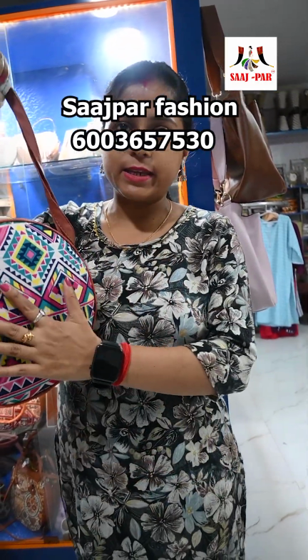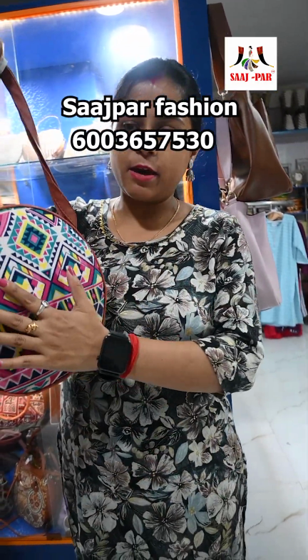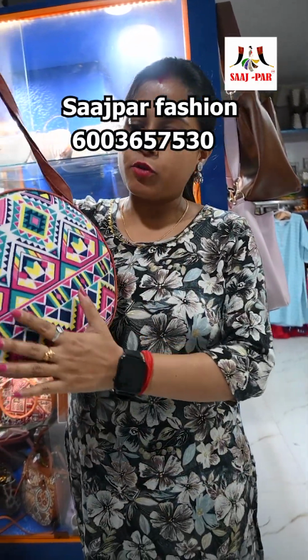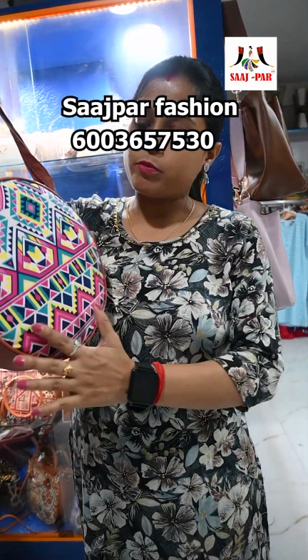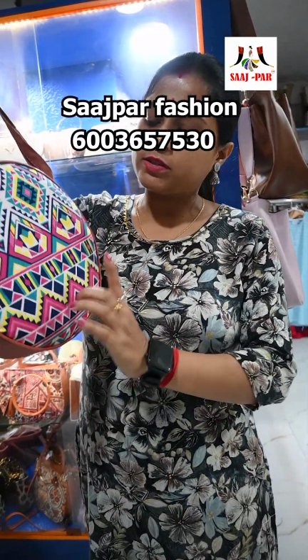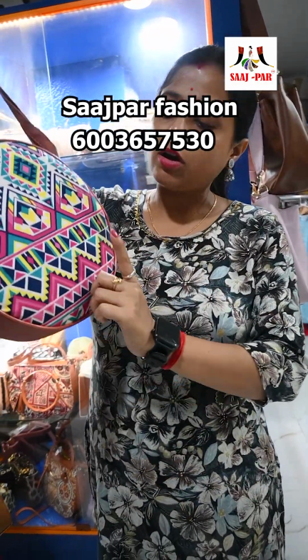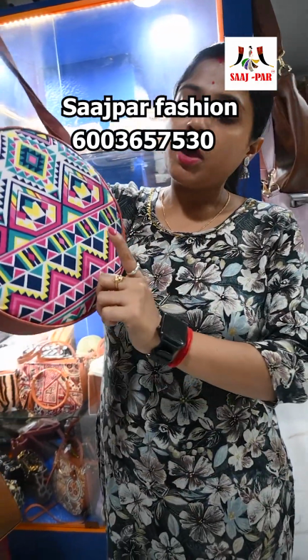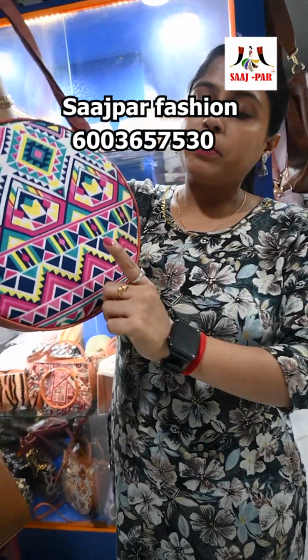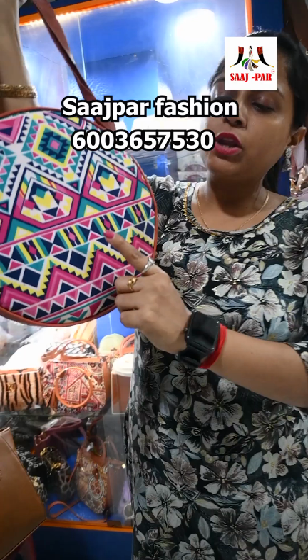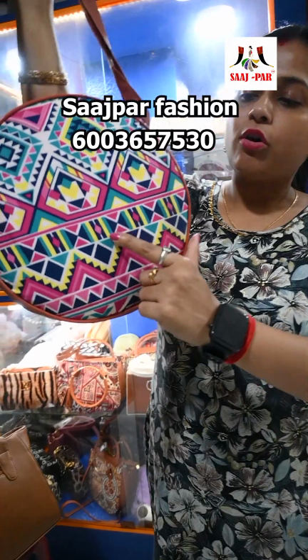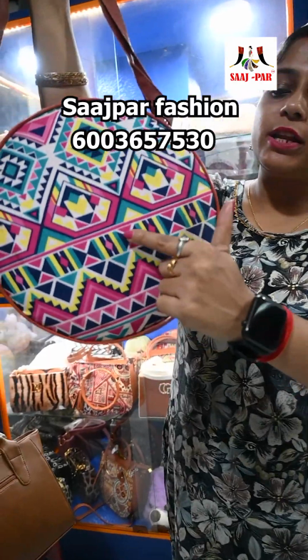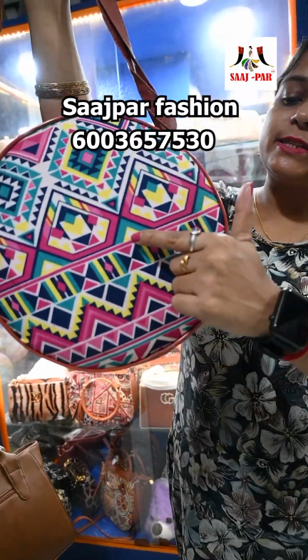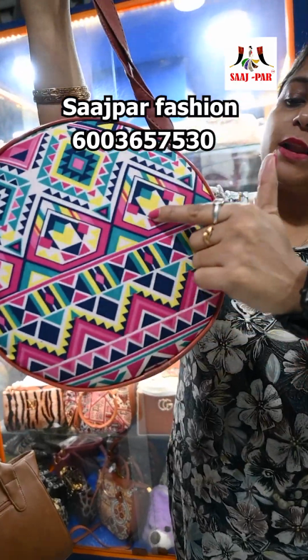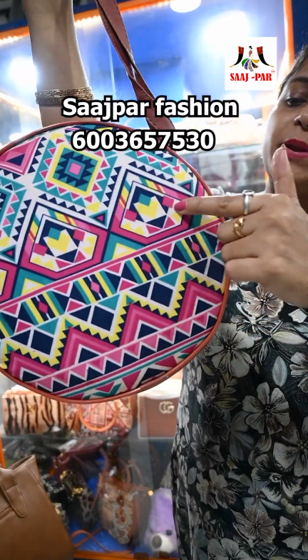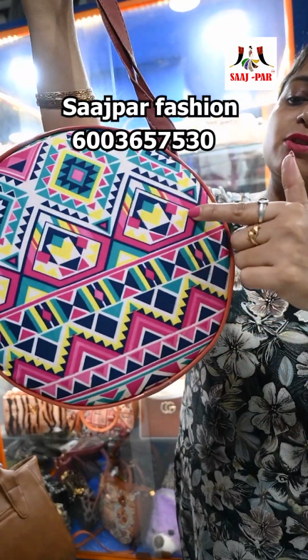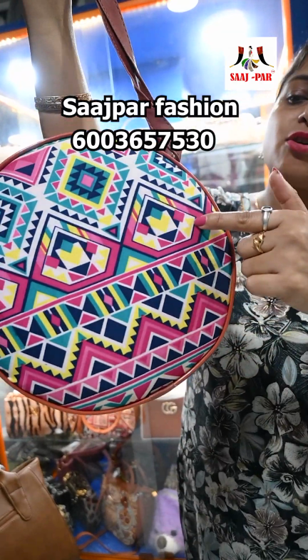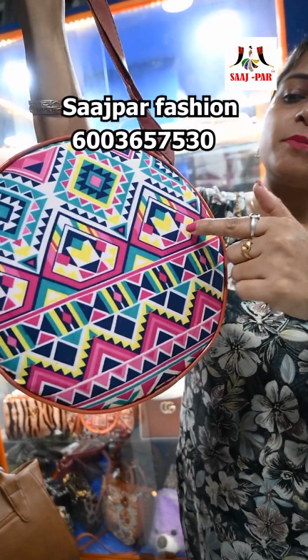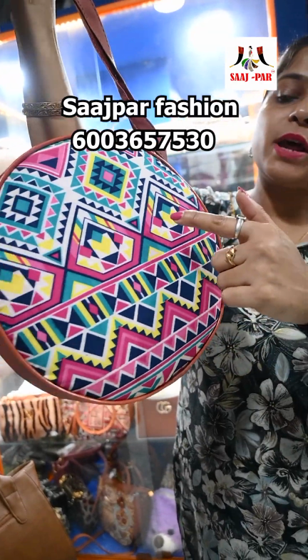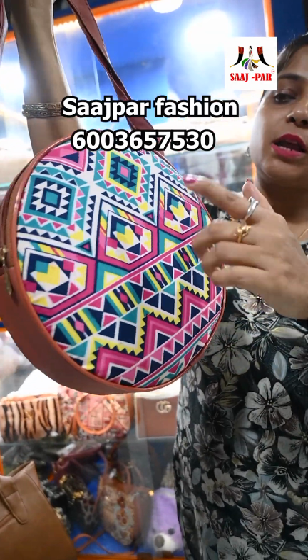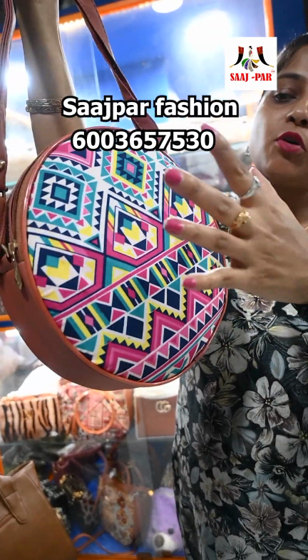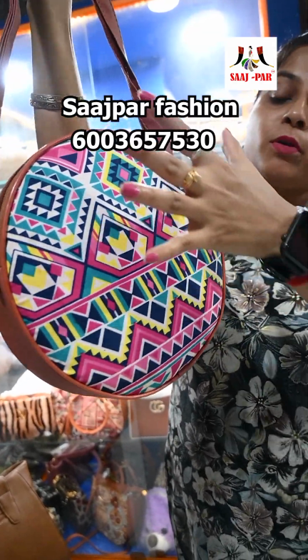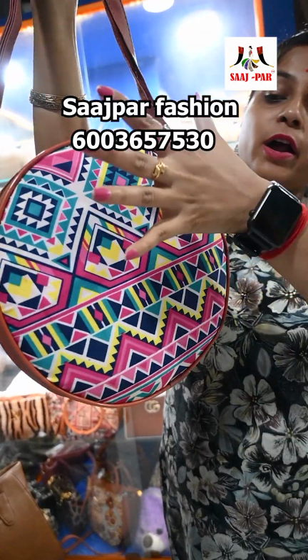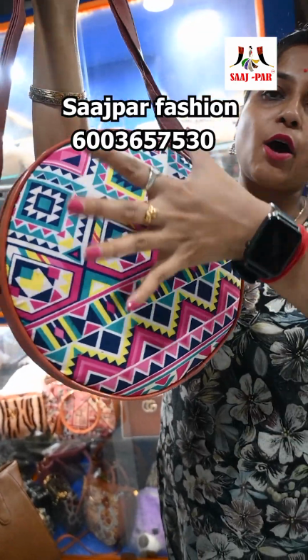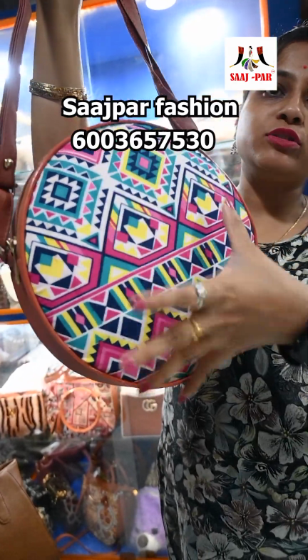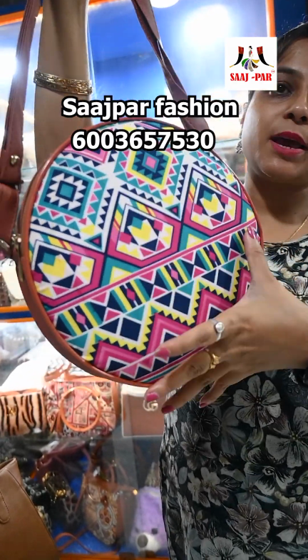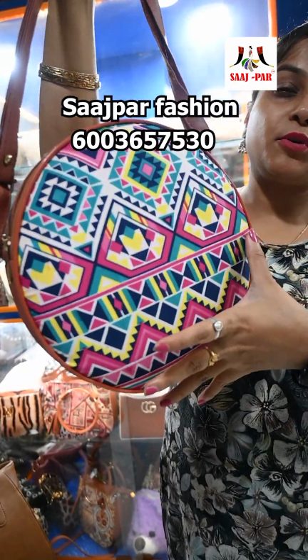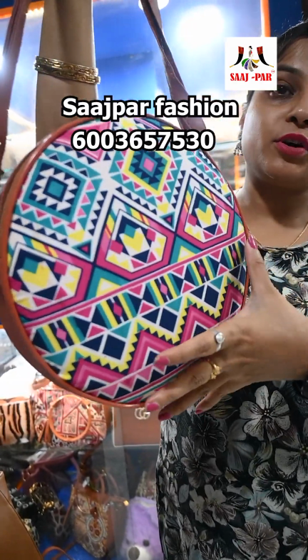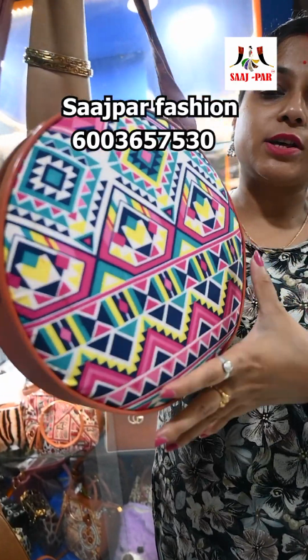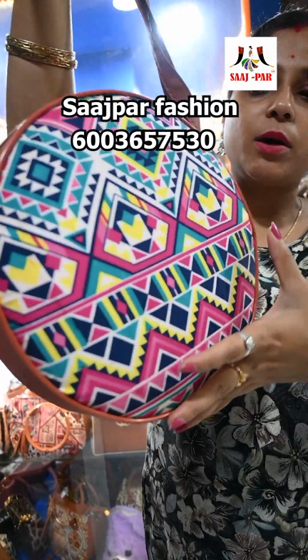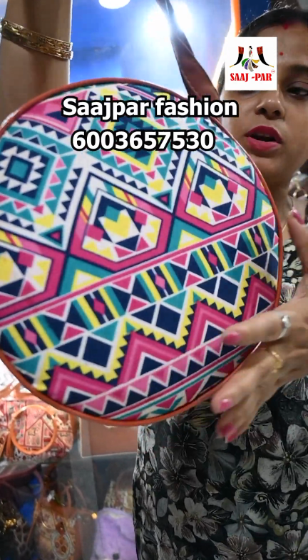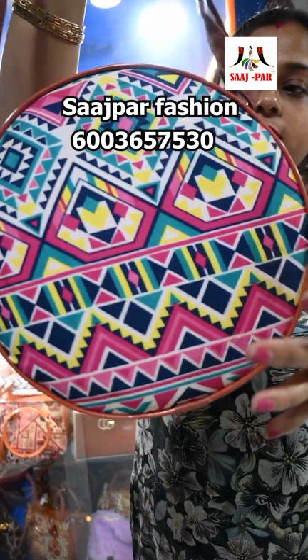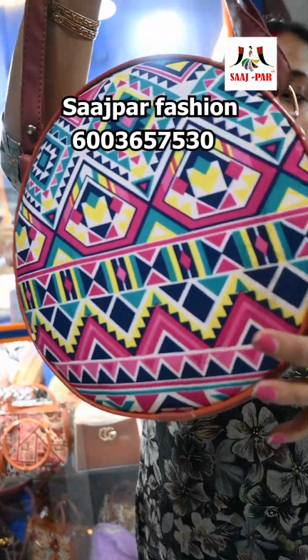It is a digital print, it has a round shape, and it is a circle design.